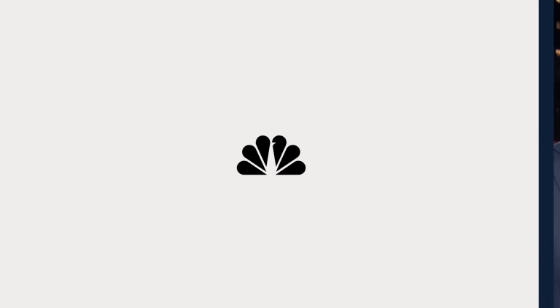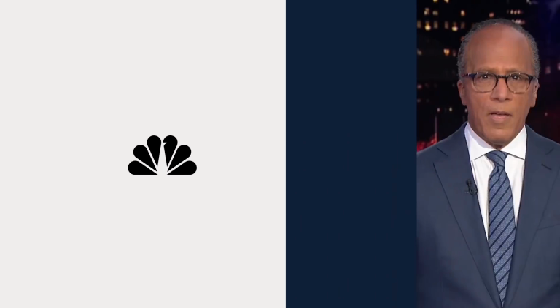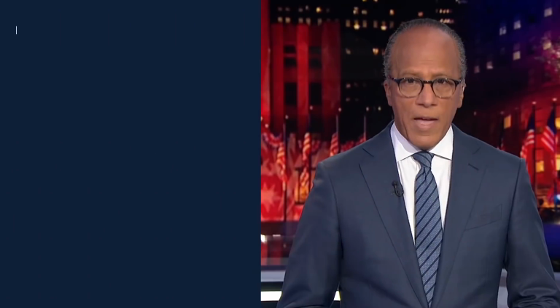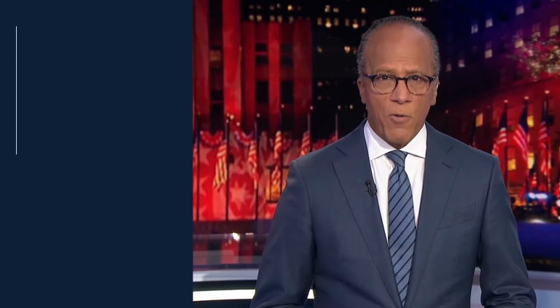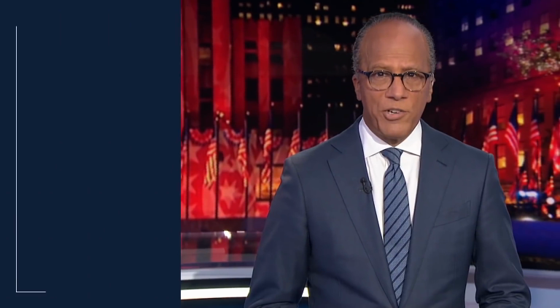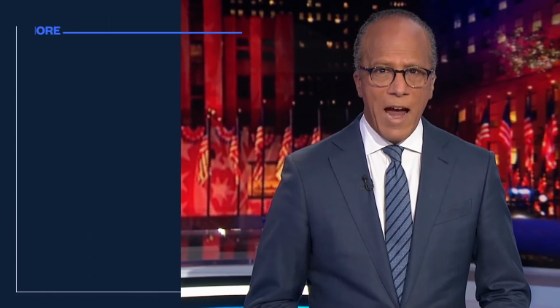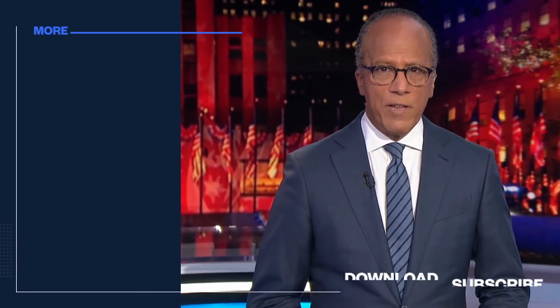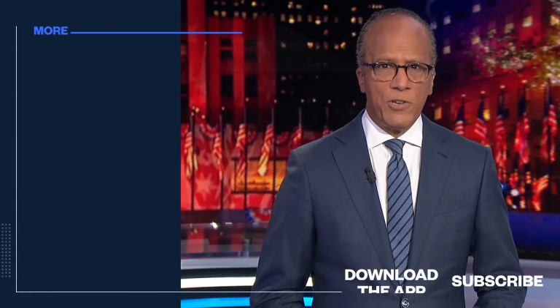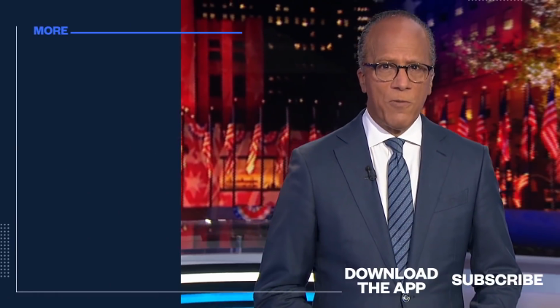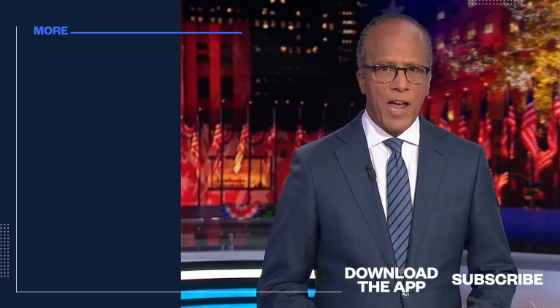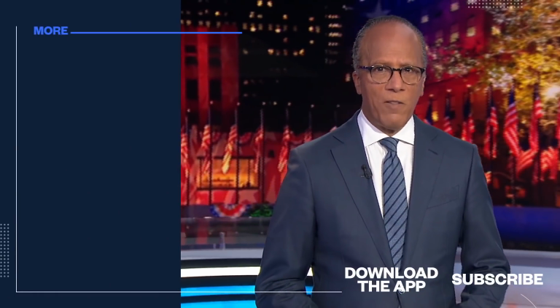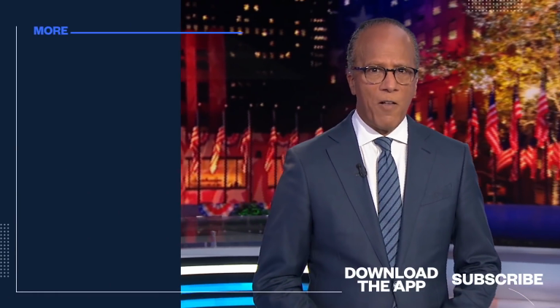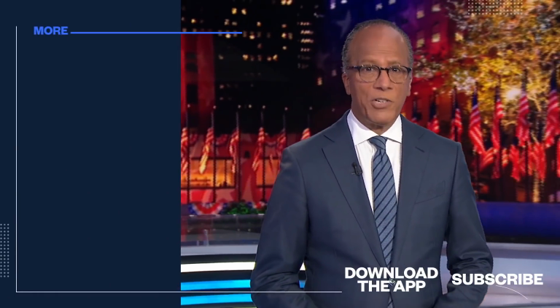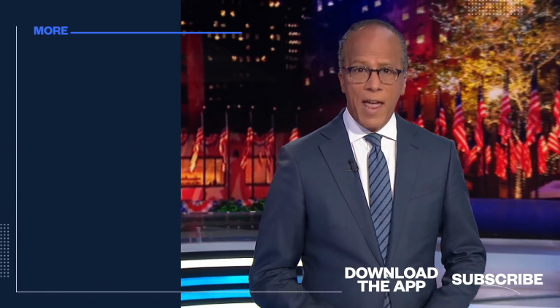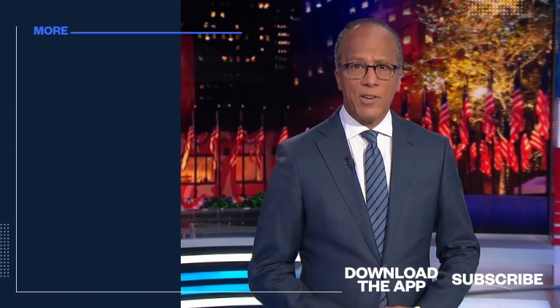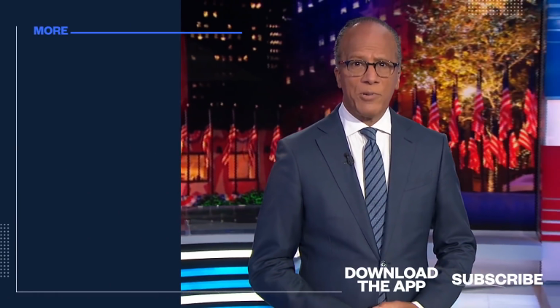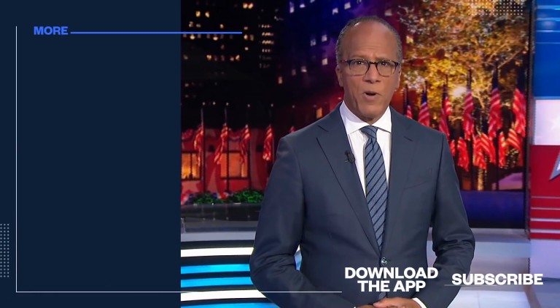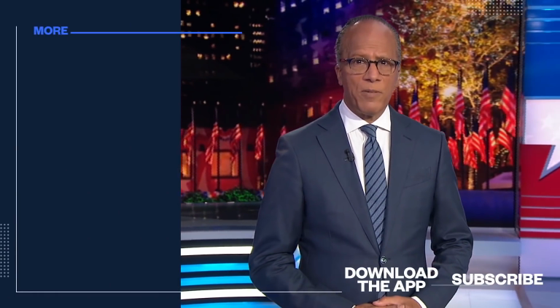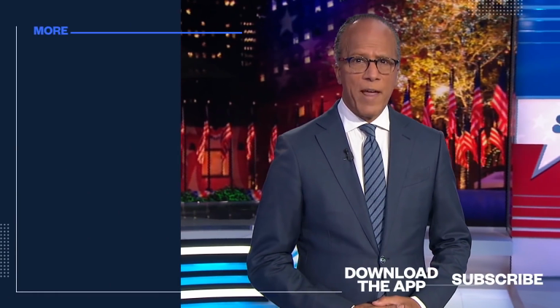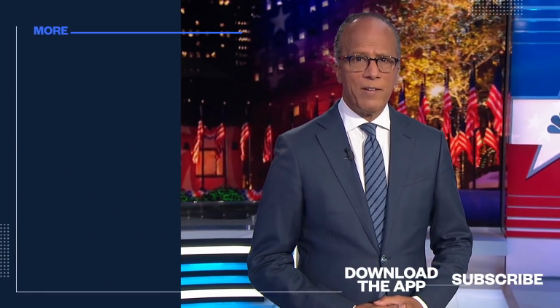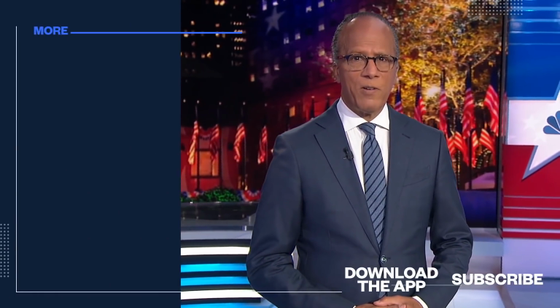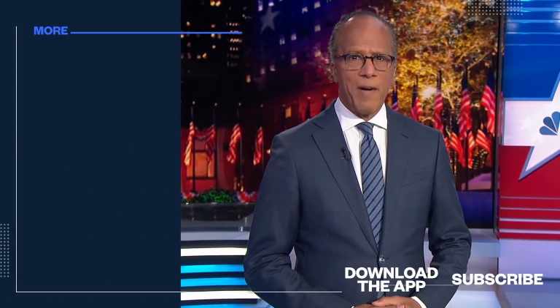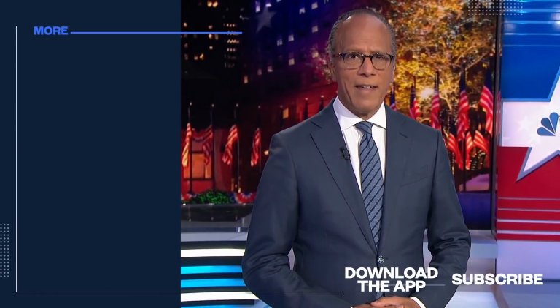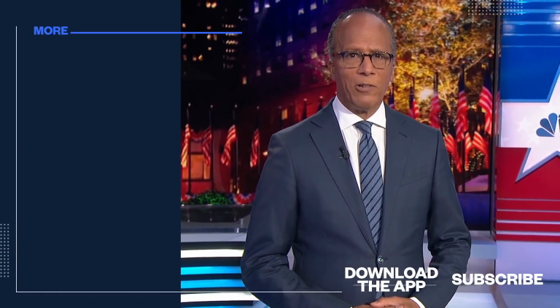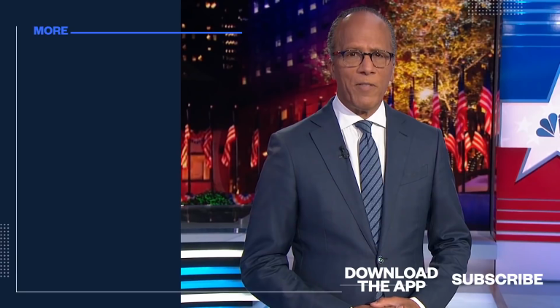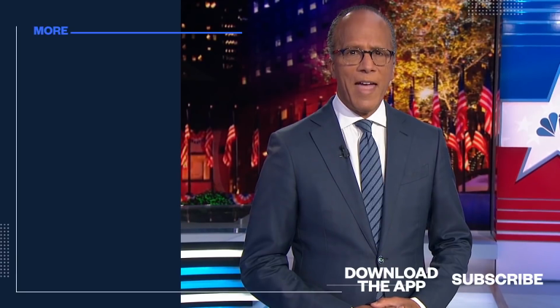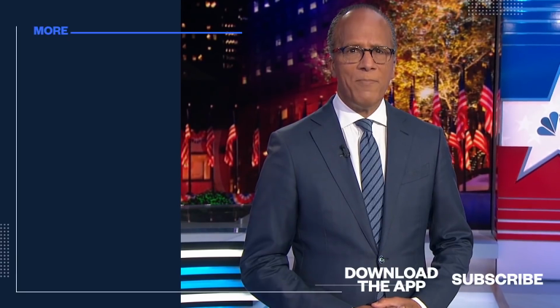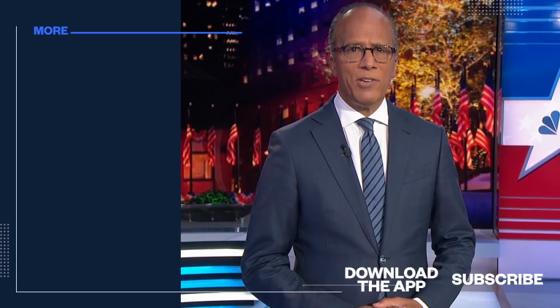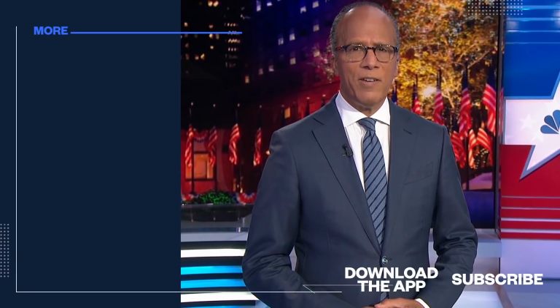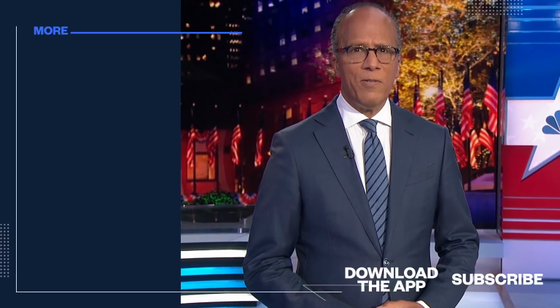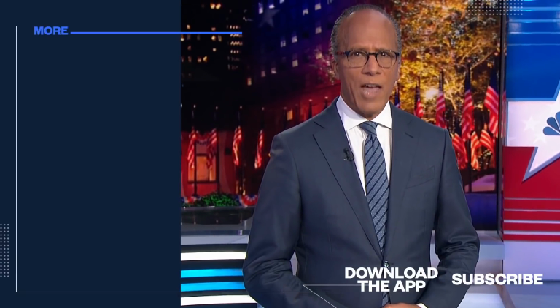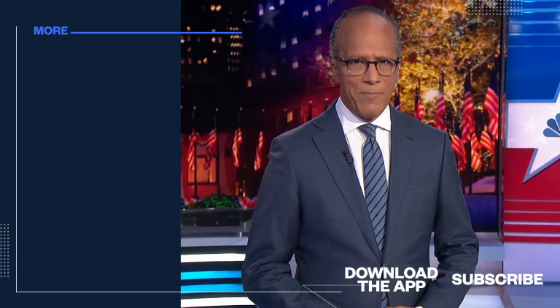Thanks for watching our YouTube channel. Follow today's top stories and breaking news by downloading the NBC News app.